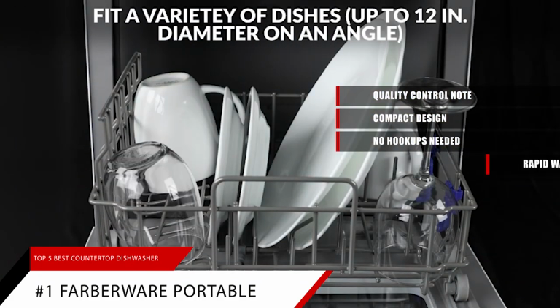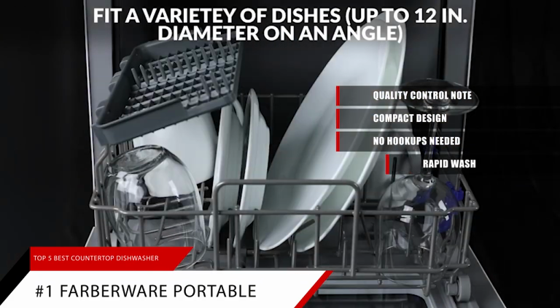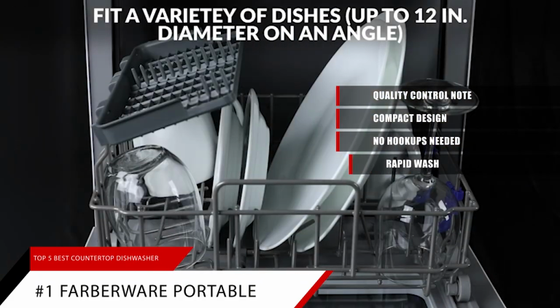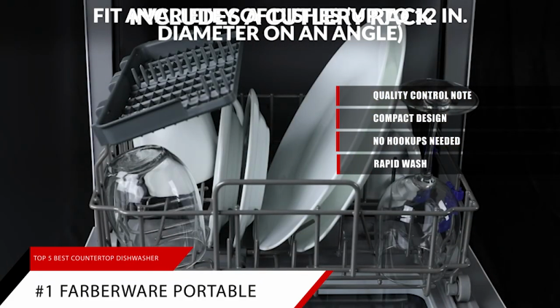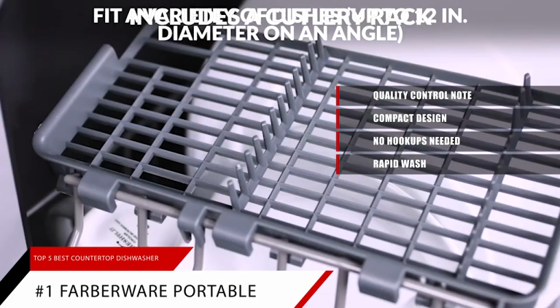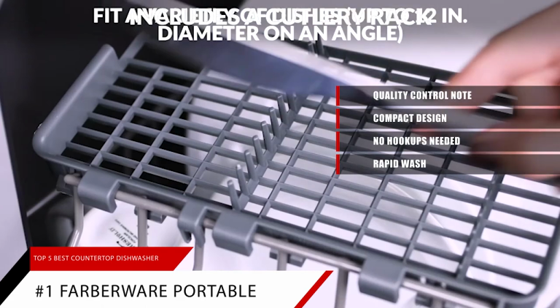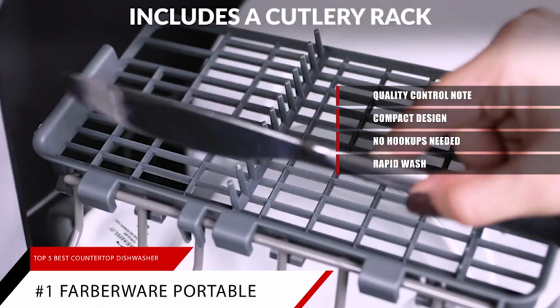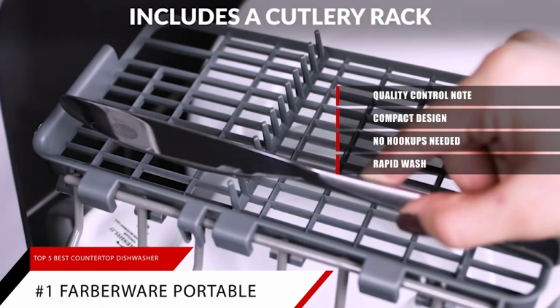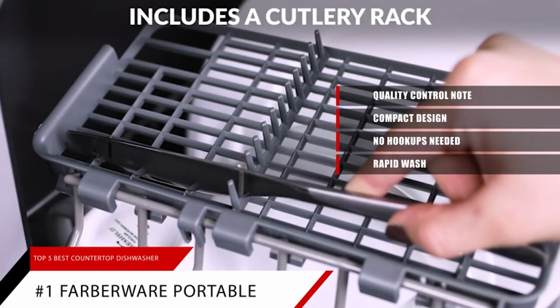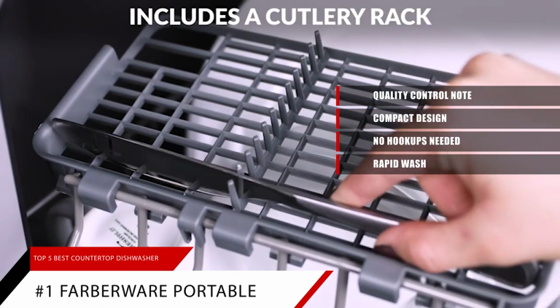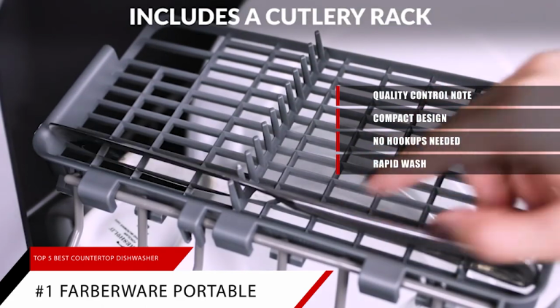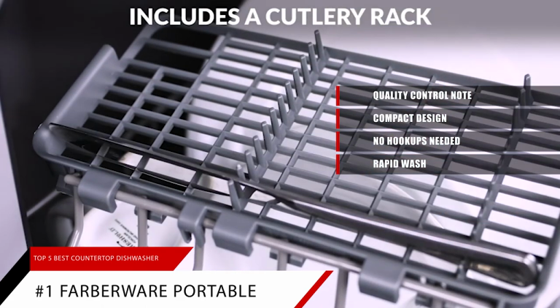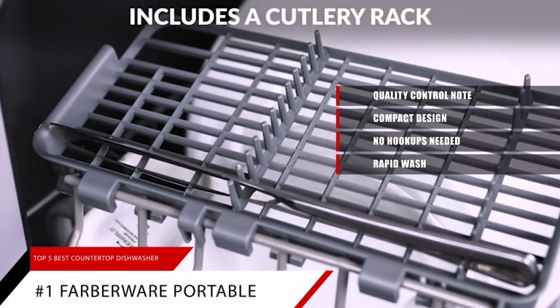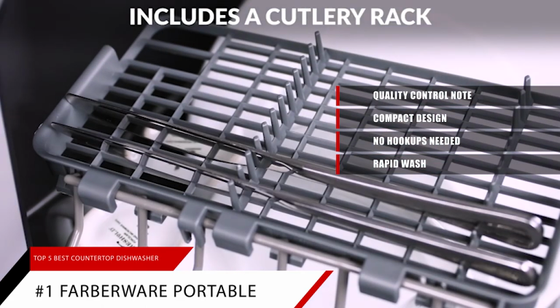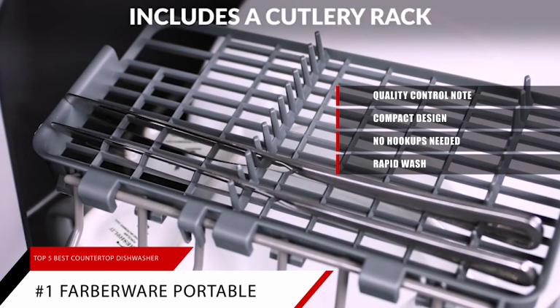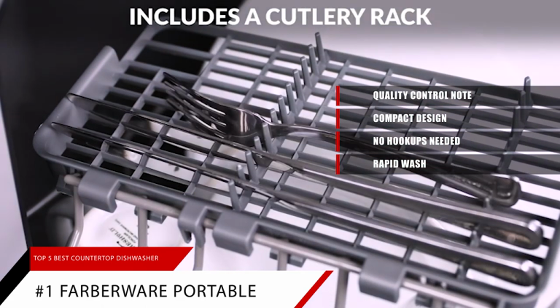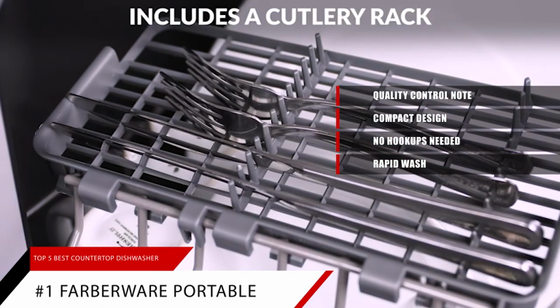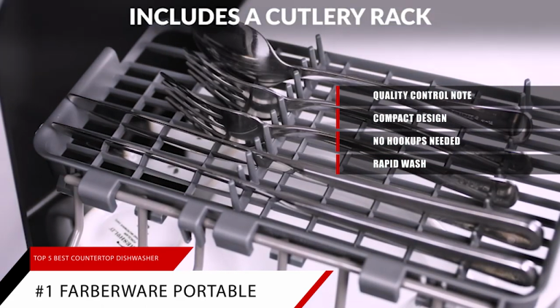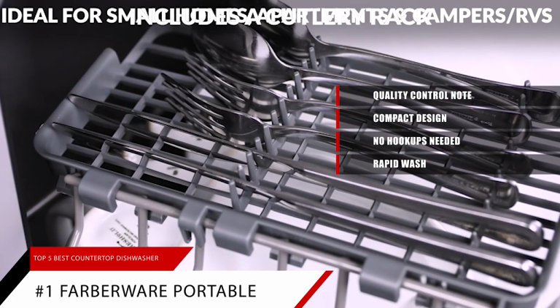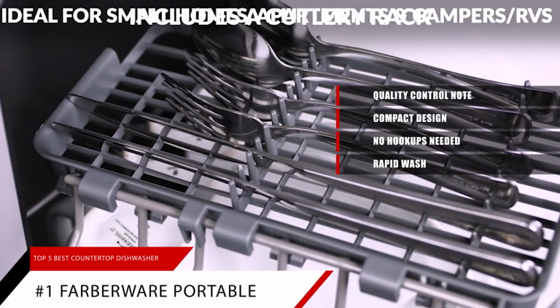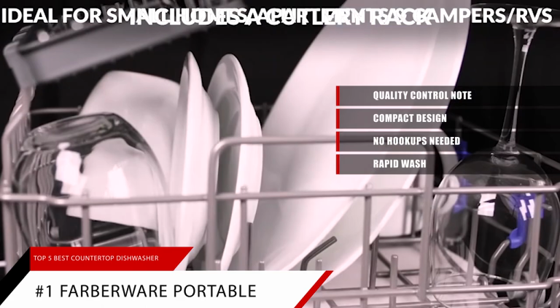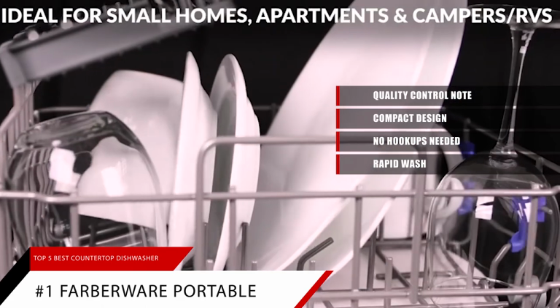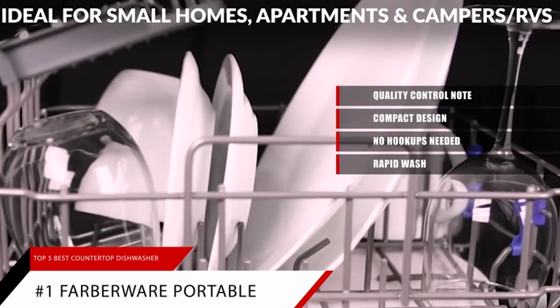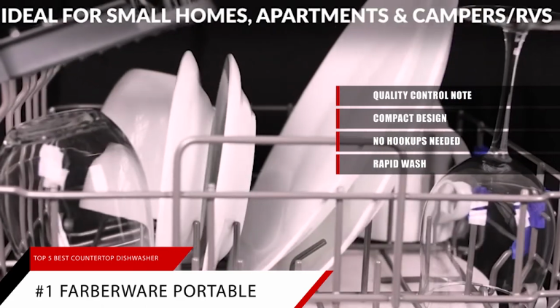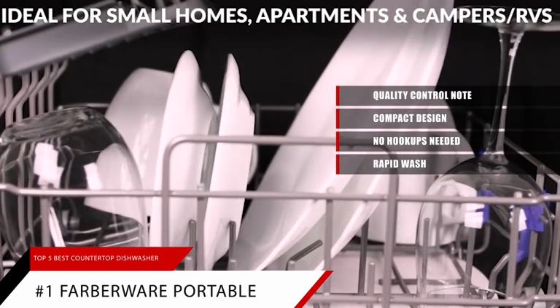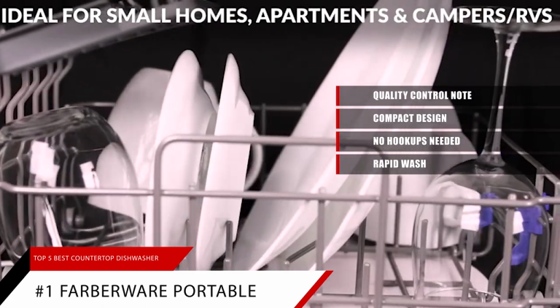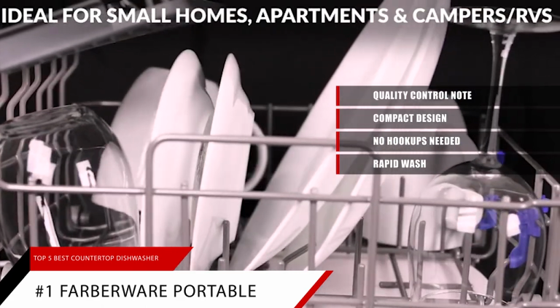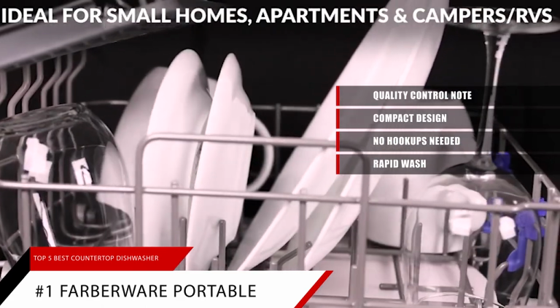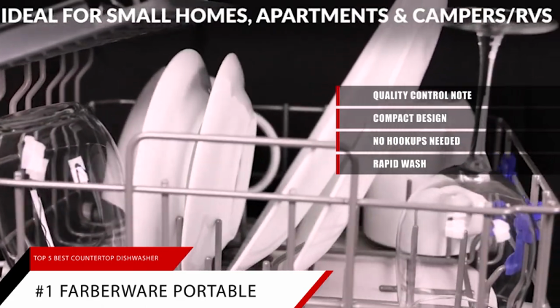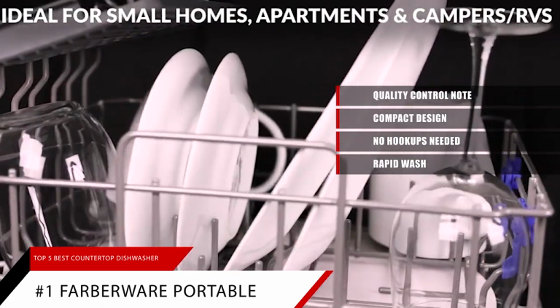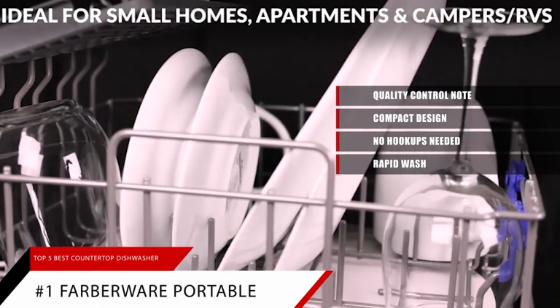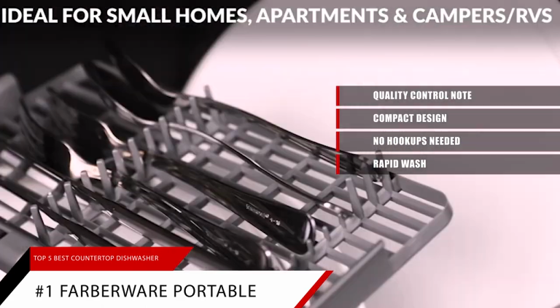Rapid wash: the RapidCycle lets you get items clean in only 40 minutes, and when you are done, the automatic air circulation helps to dry dishes.